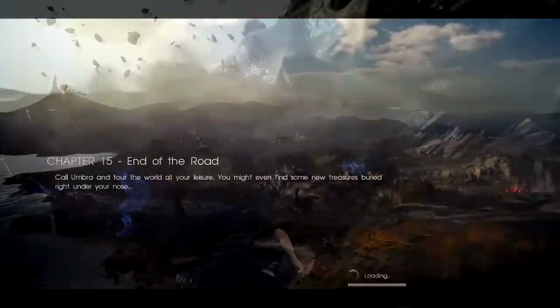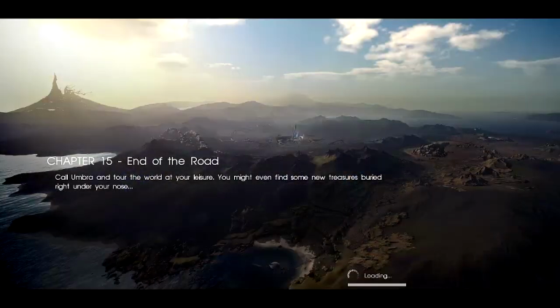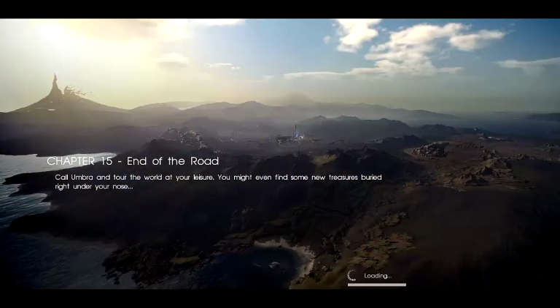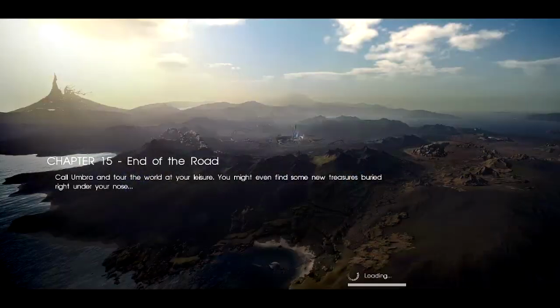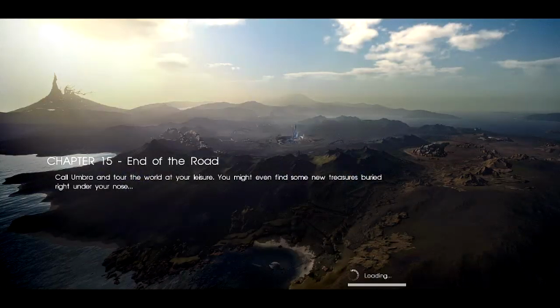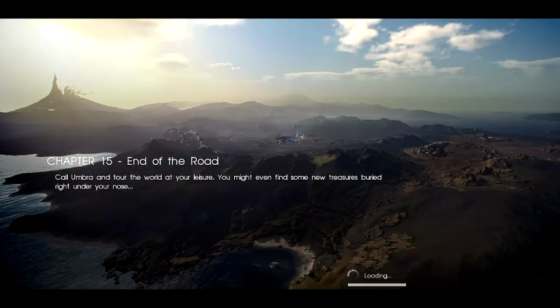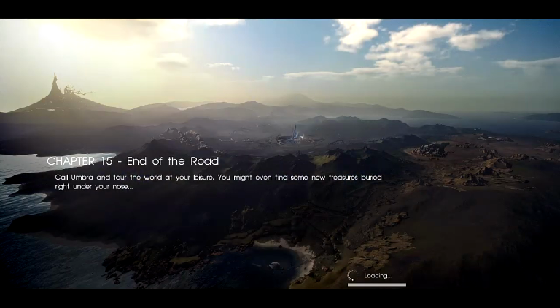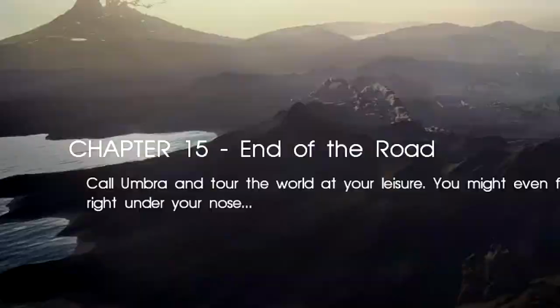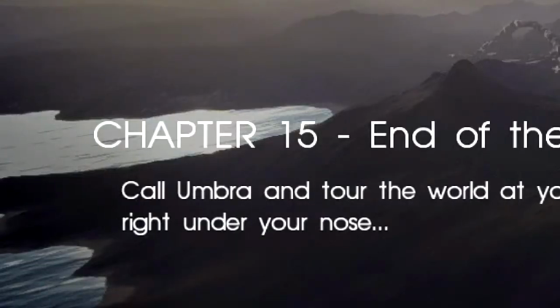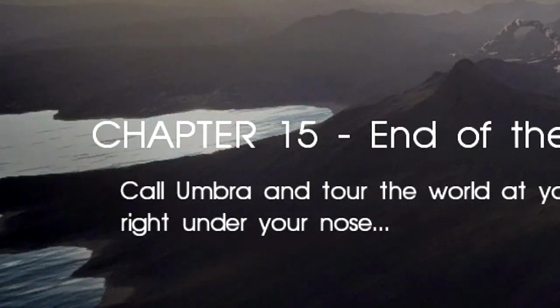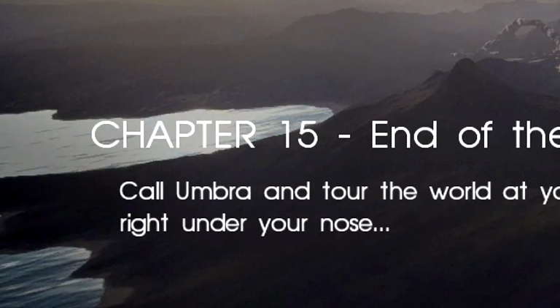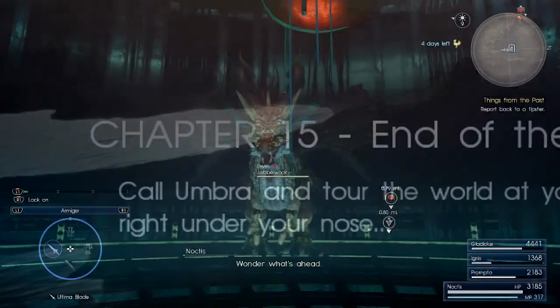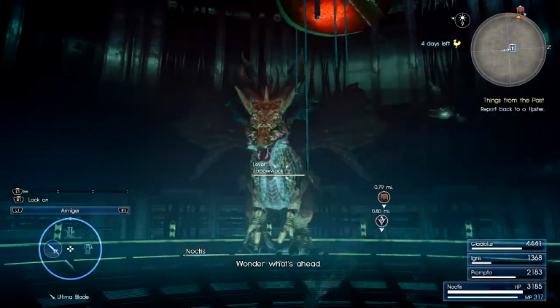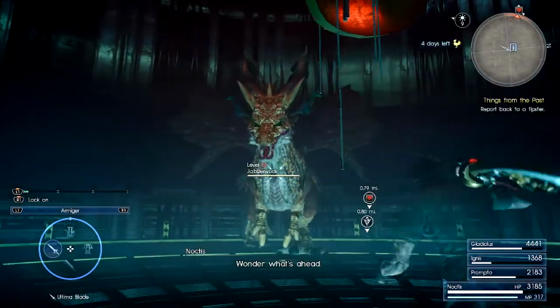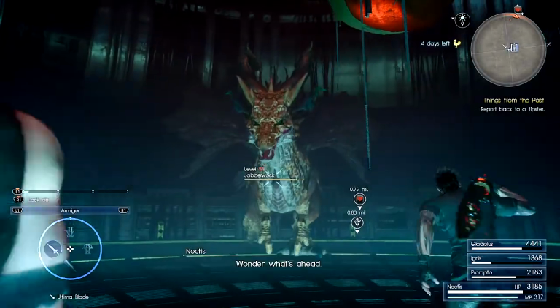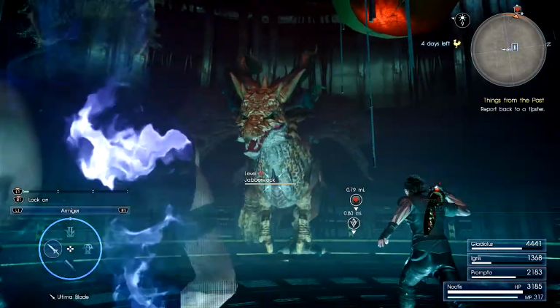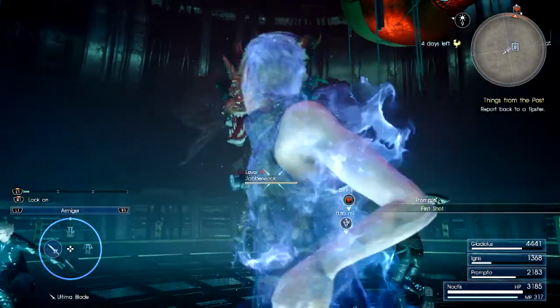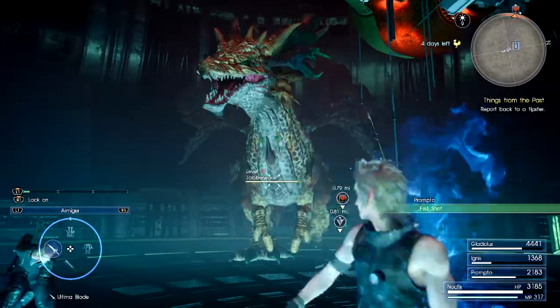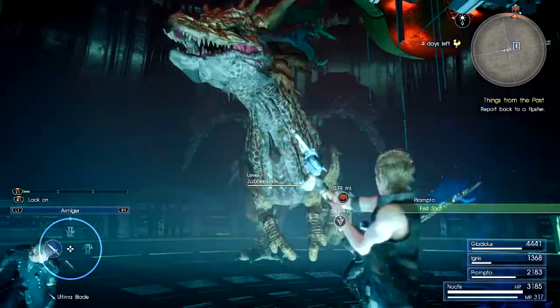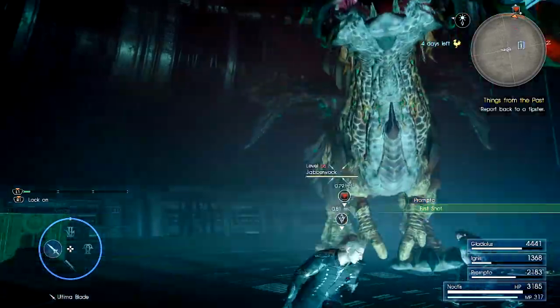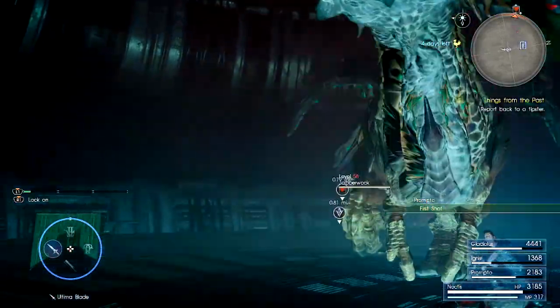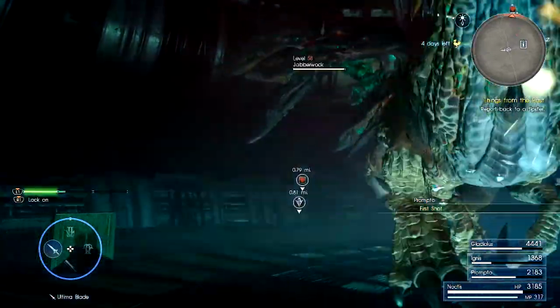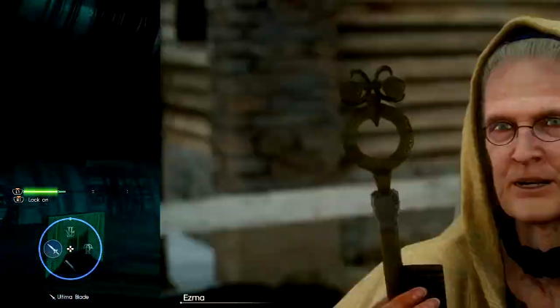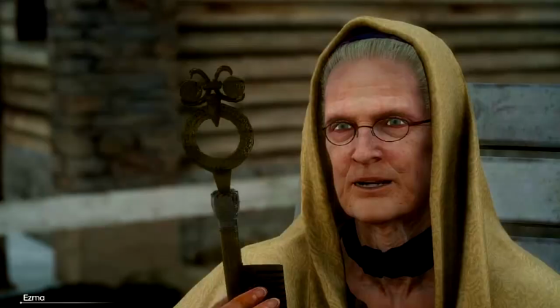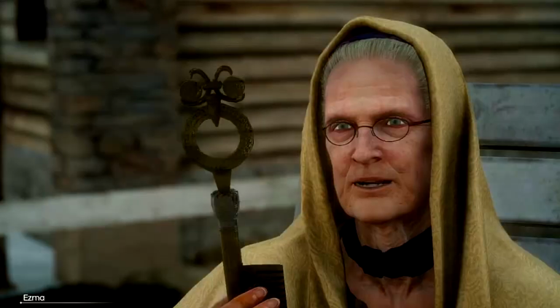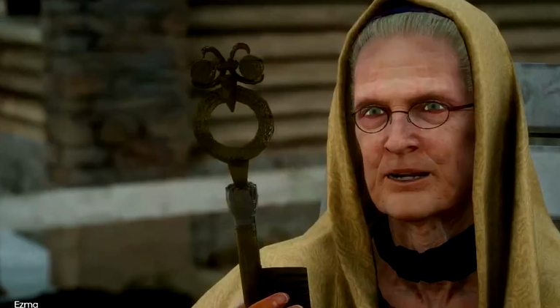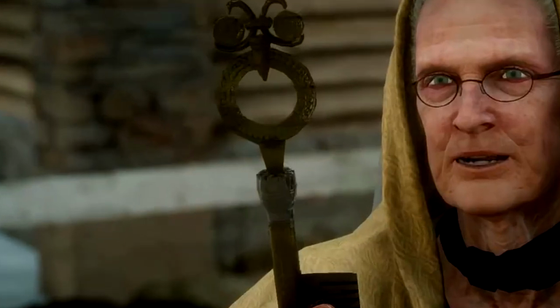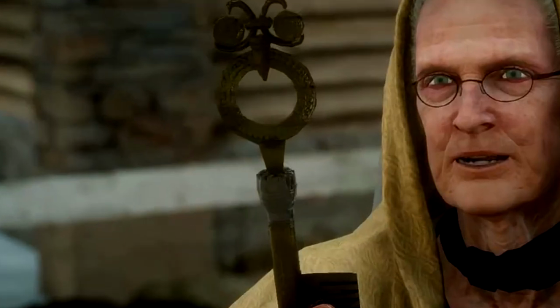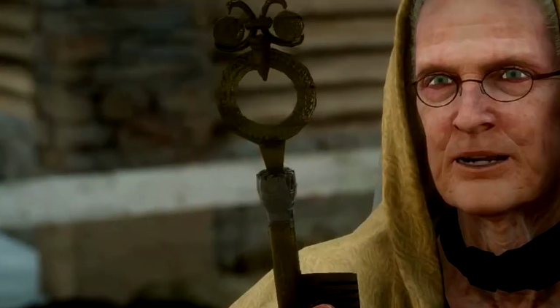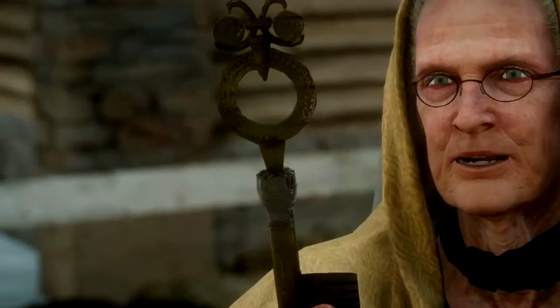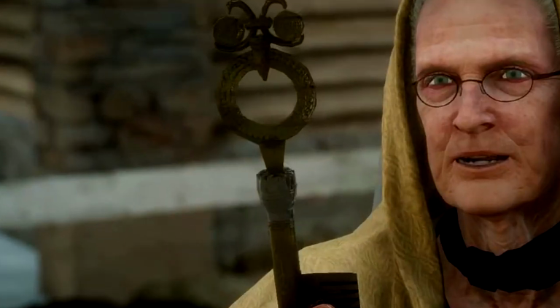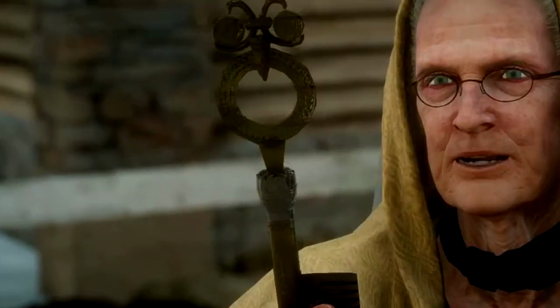First of all, you need to be in chapter 15, complete all the dungeons, and grab the key of the Yzma to open the locked door dungeons.